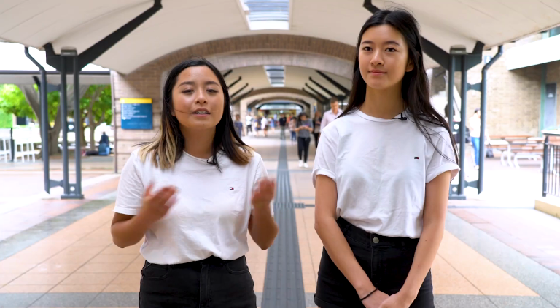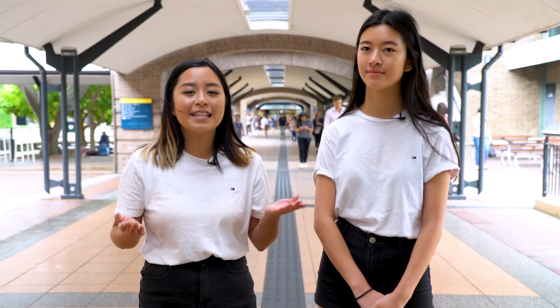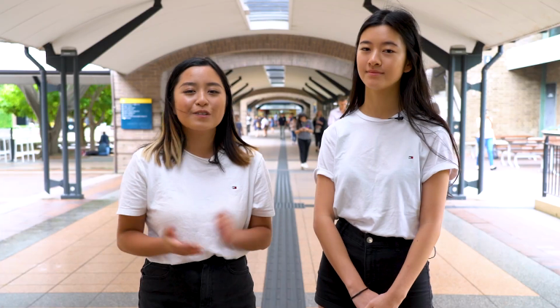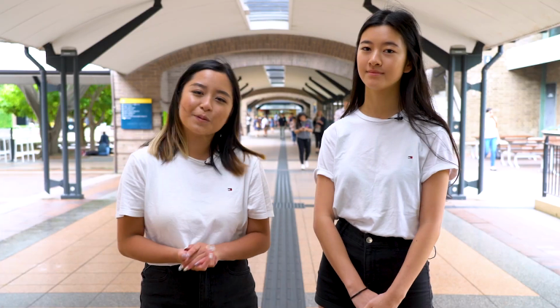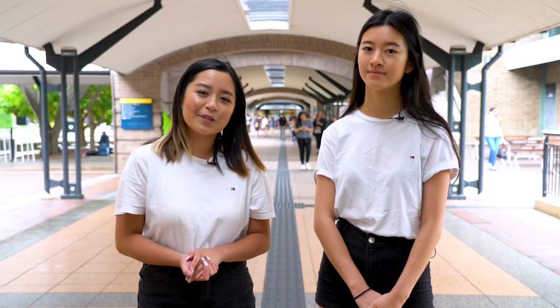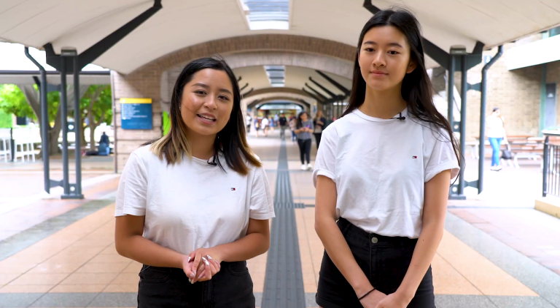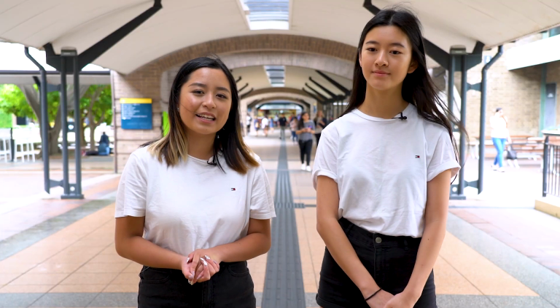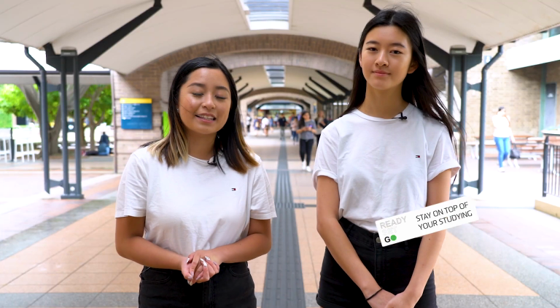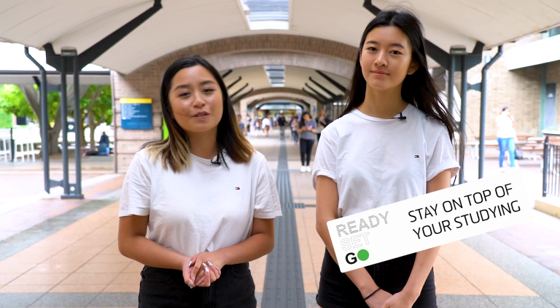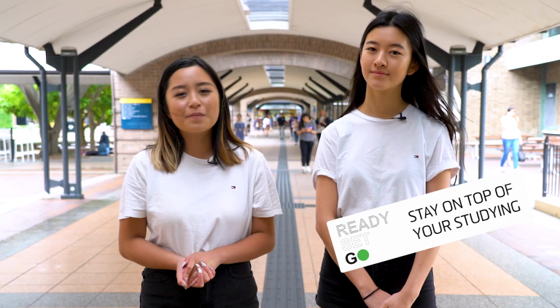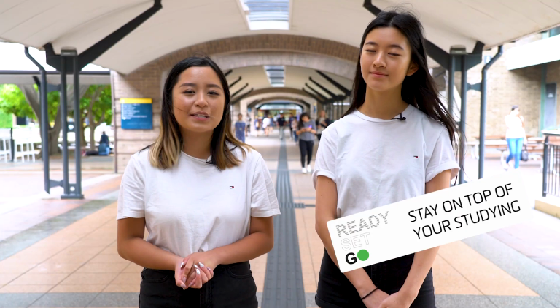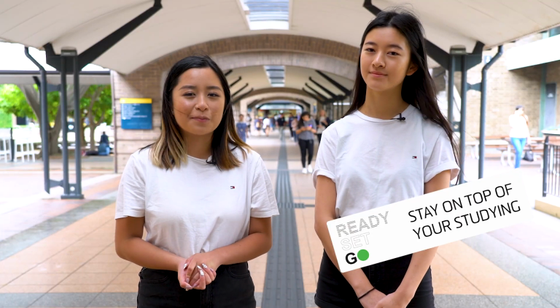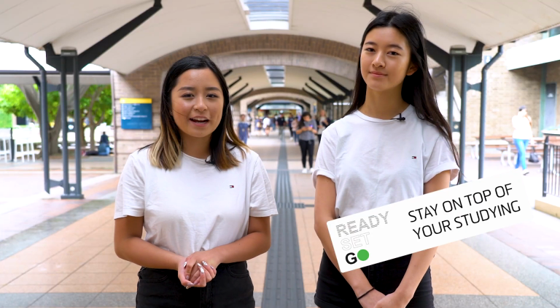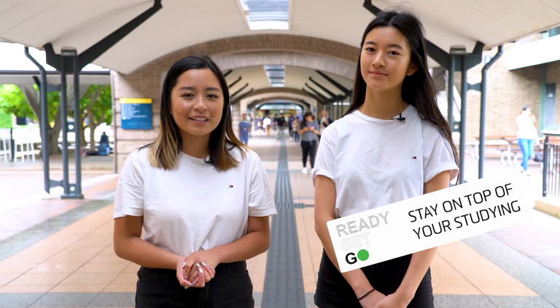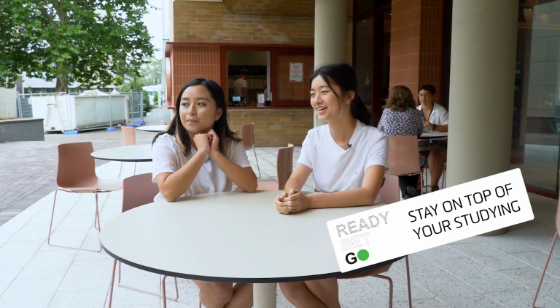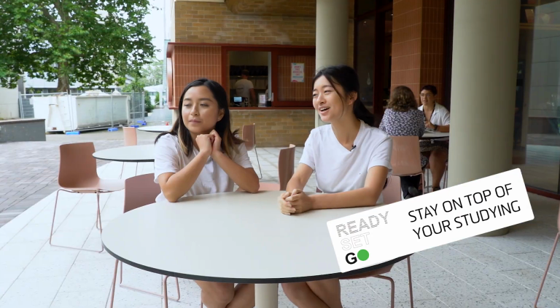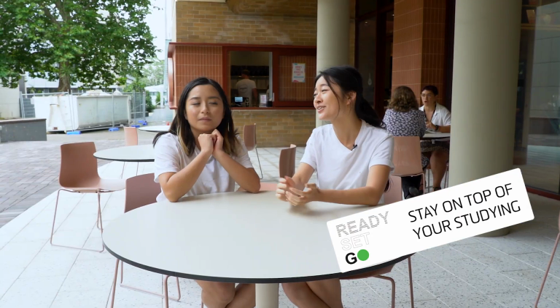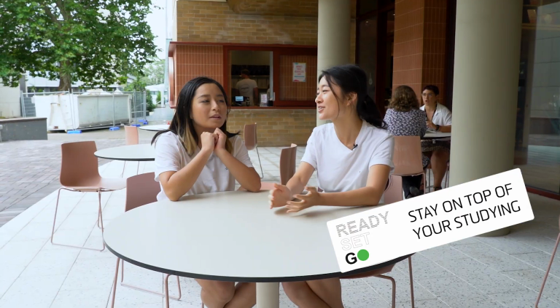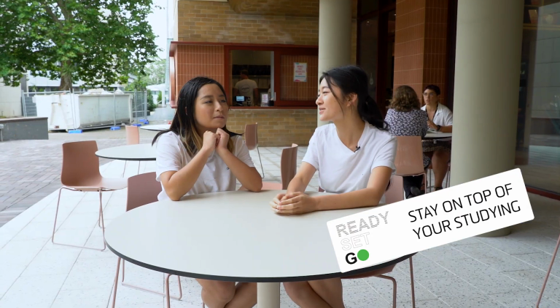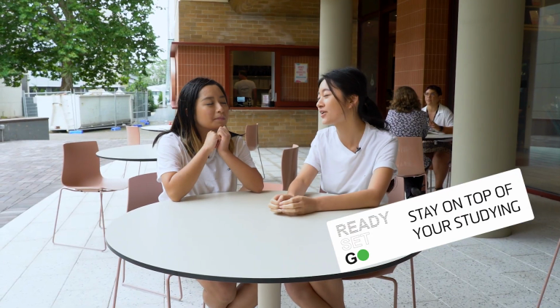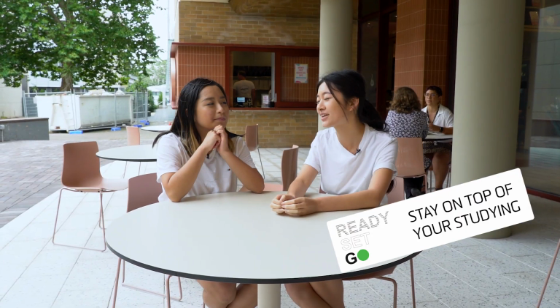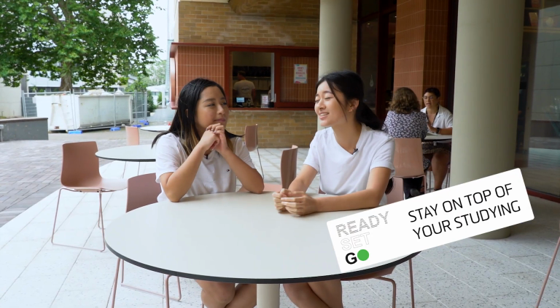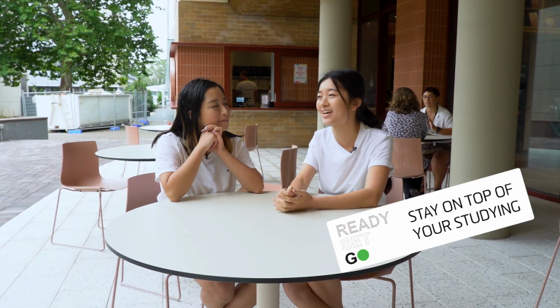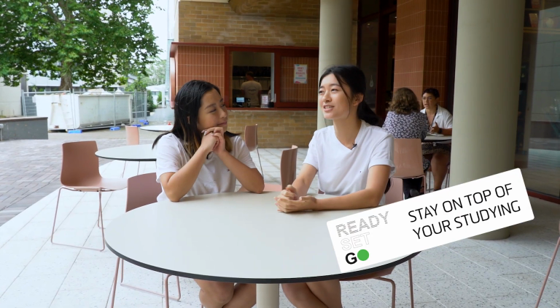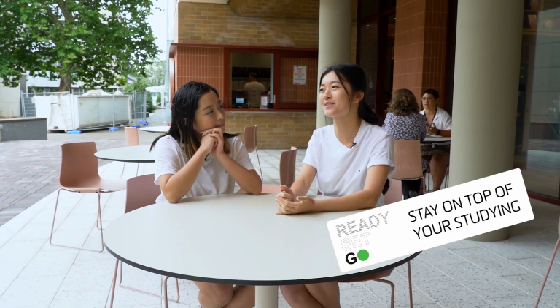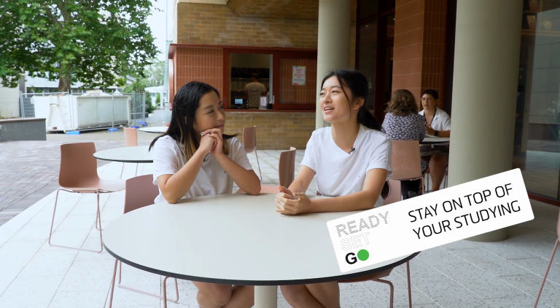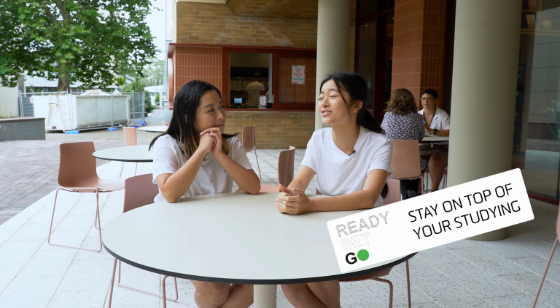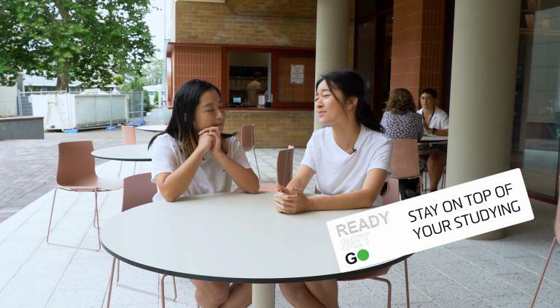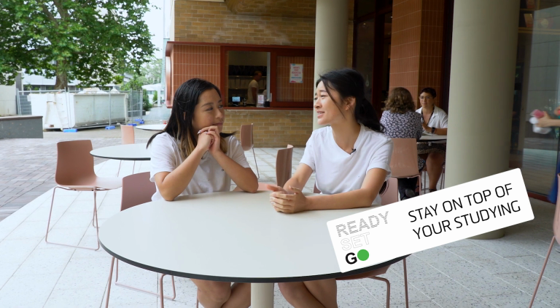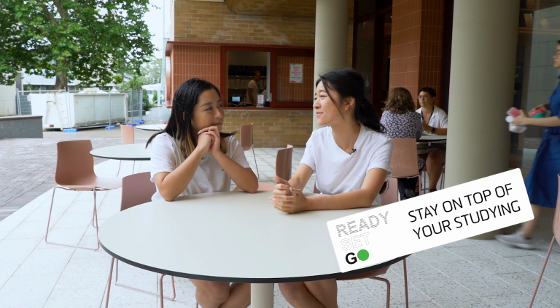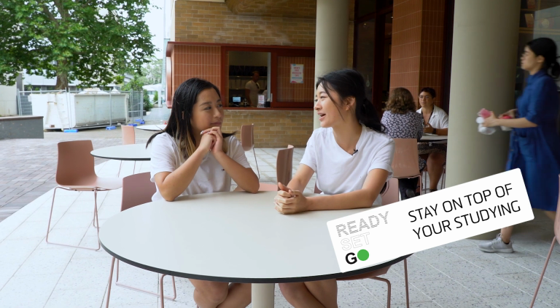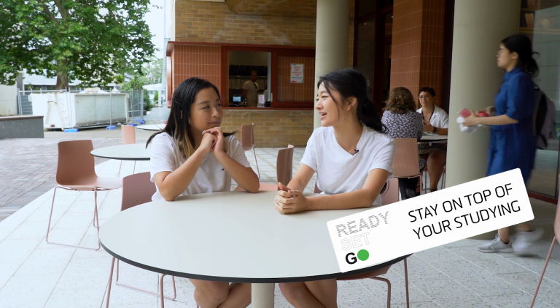Stay on top of your study. There's no midterm break. Oh my gosh, I'm so keen to catch up on study during the midterm break.